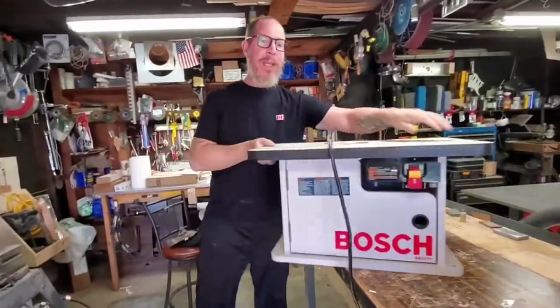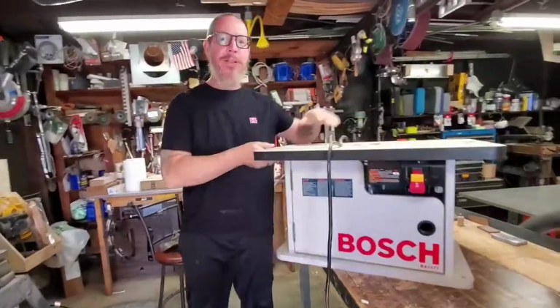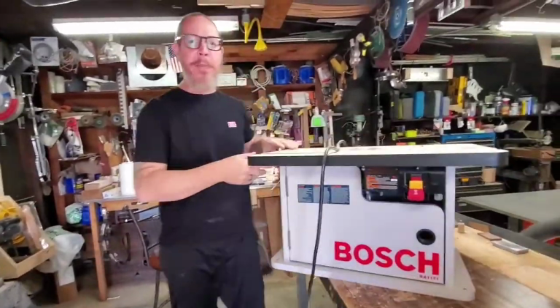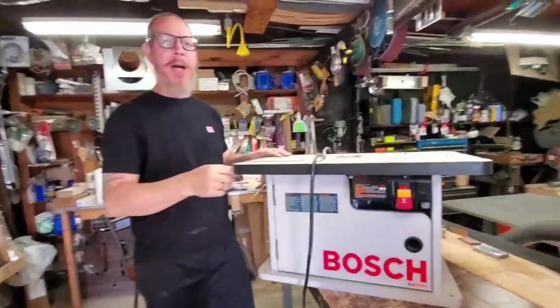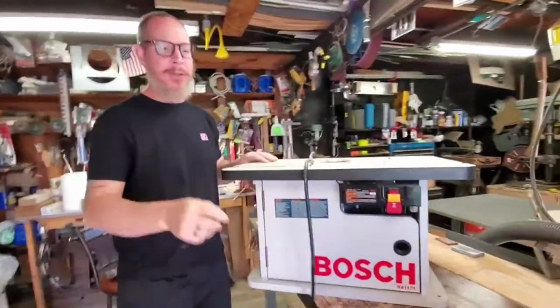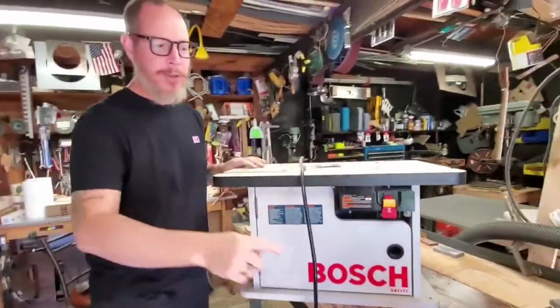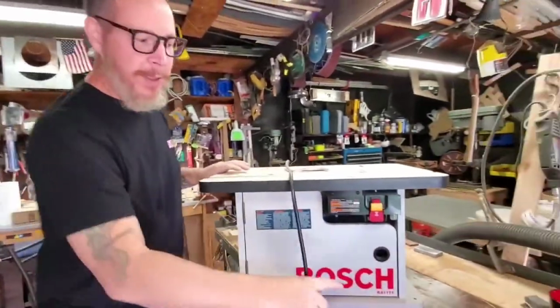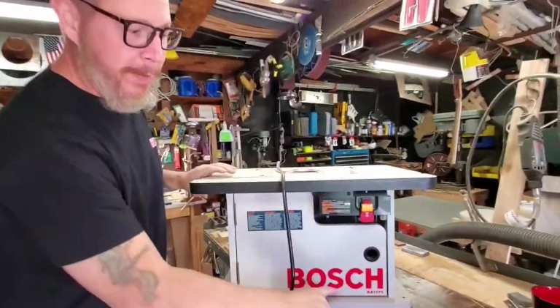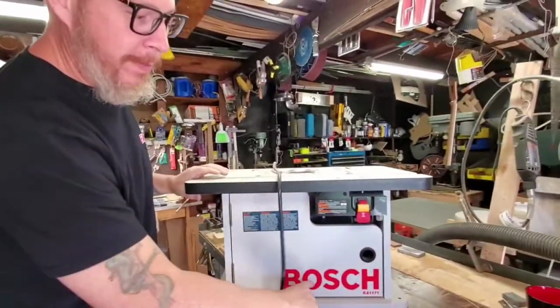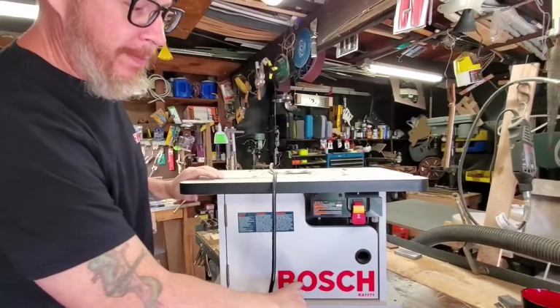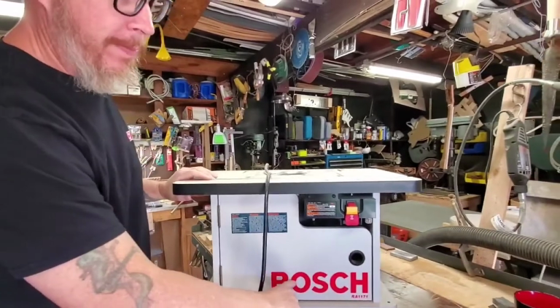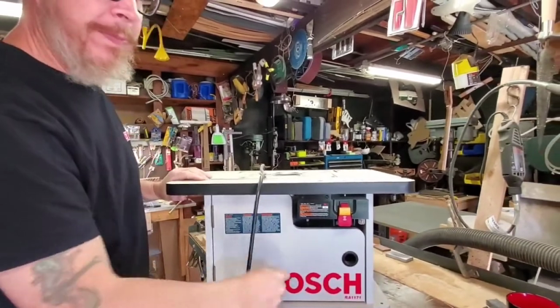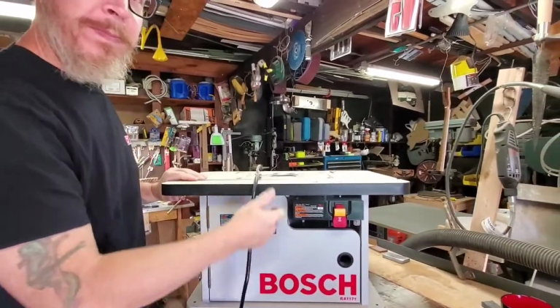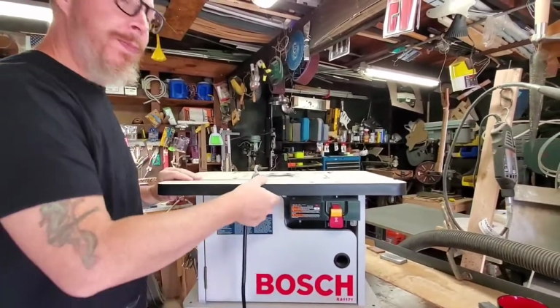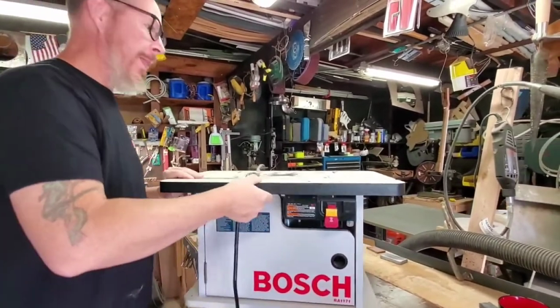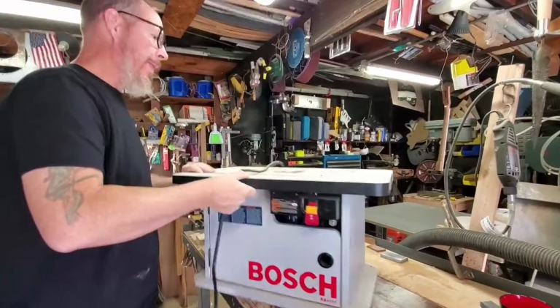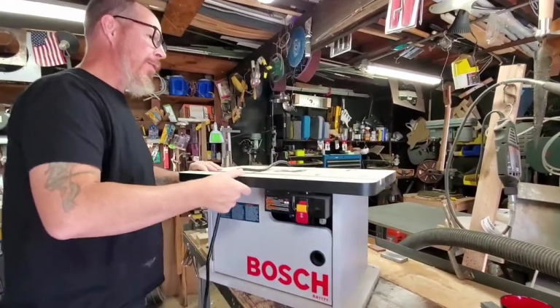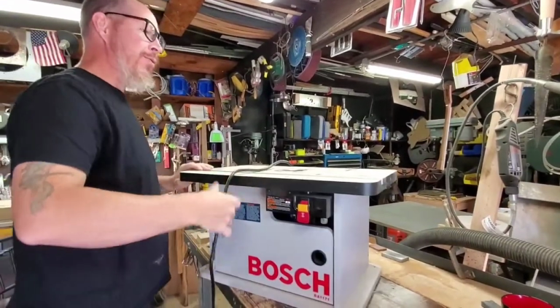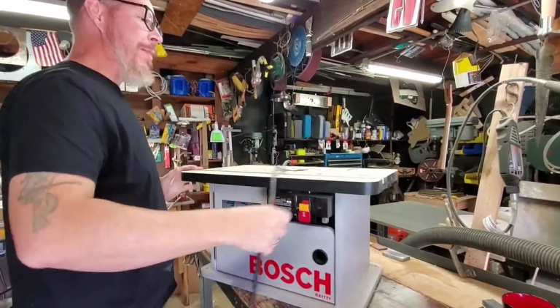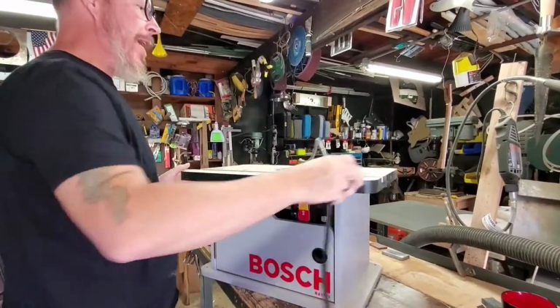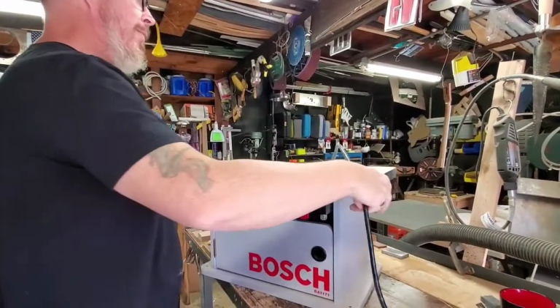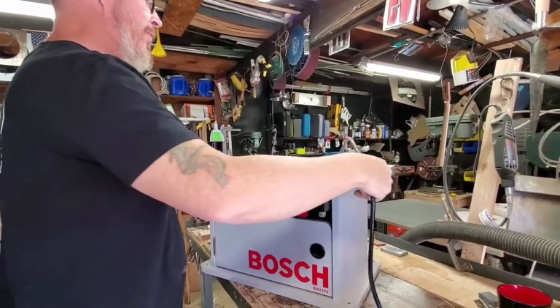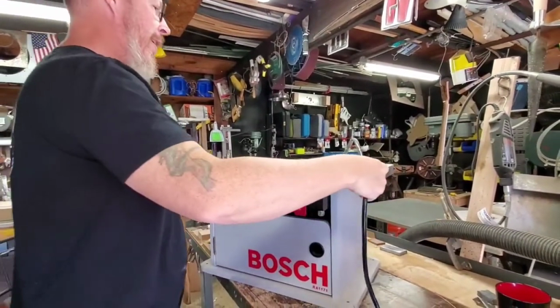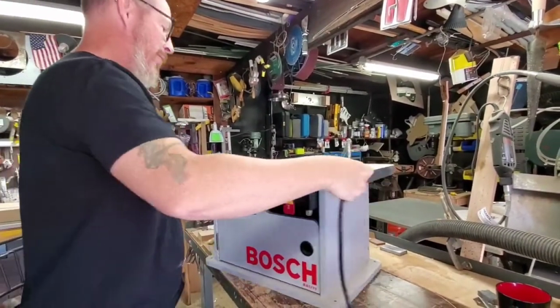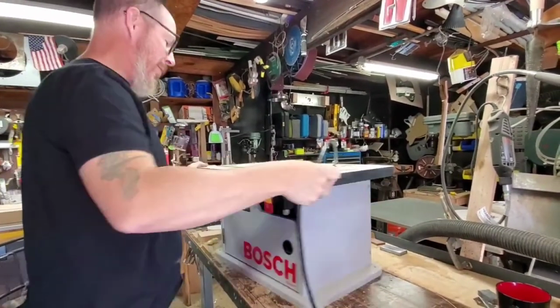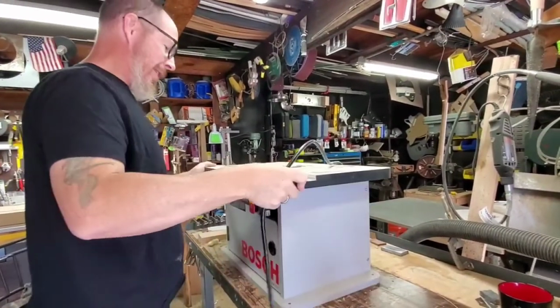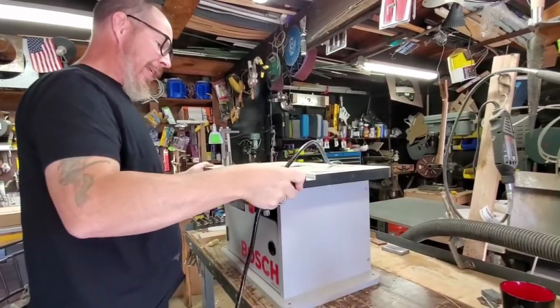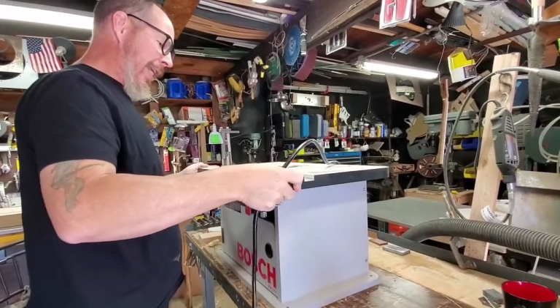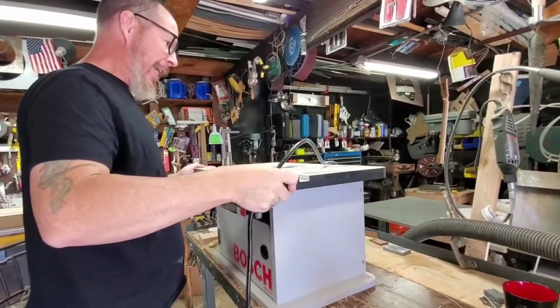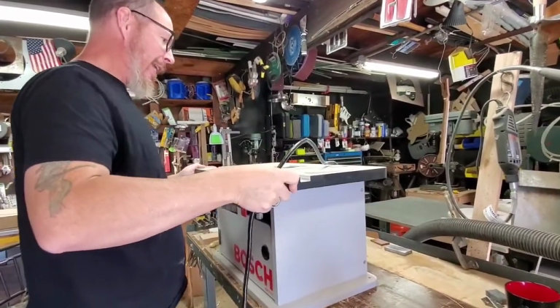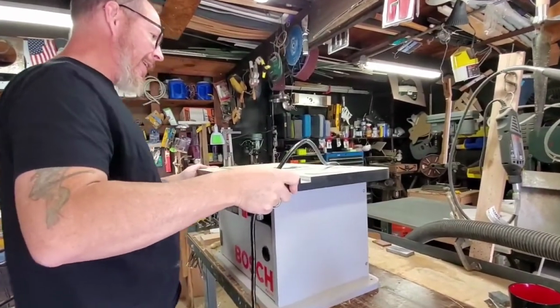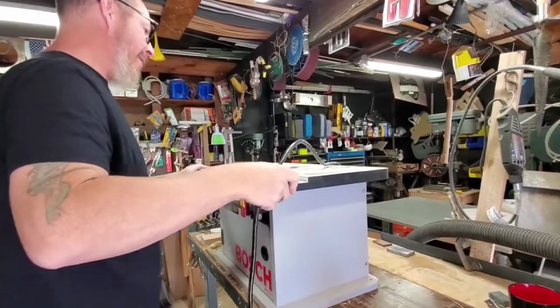So here's my router — it's a Bosch. All you Jamie Oliver fans will get a kick out of that.